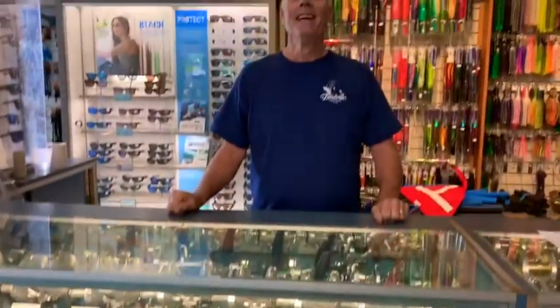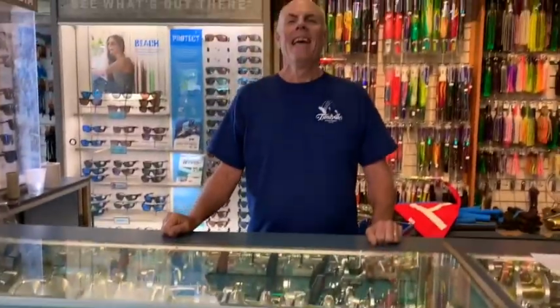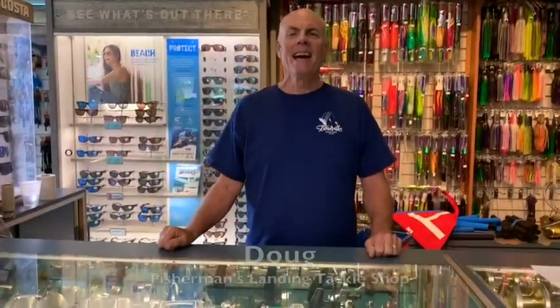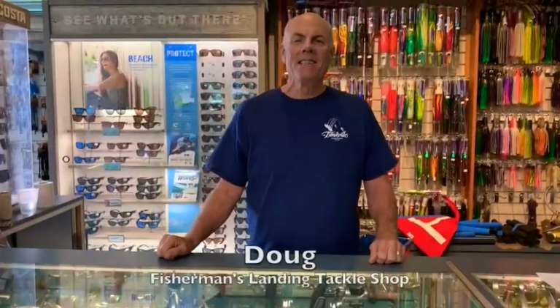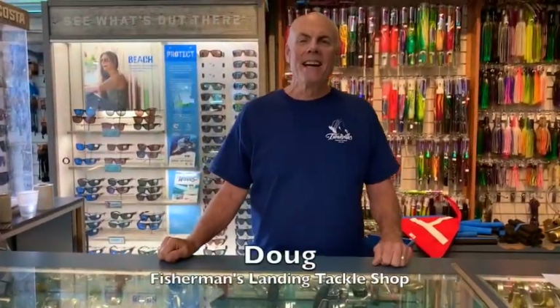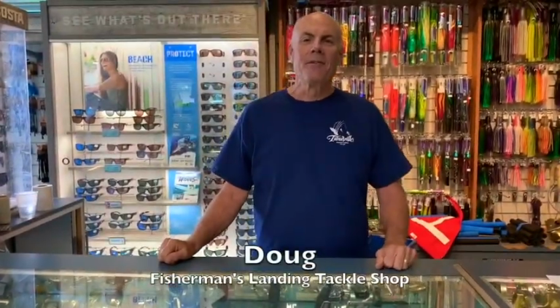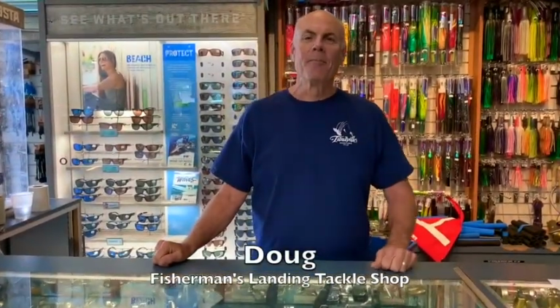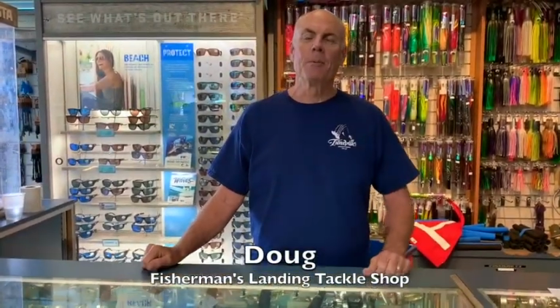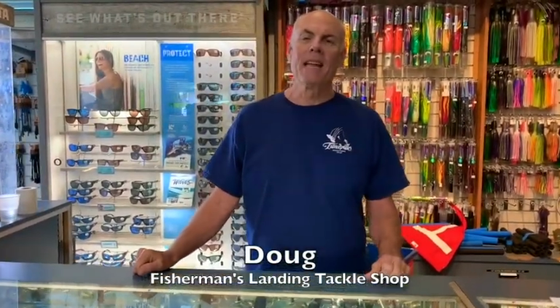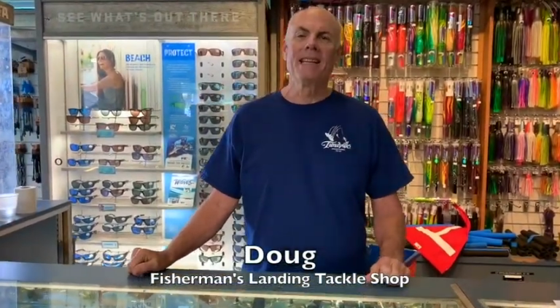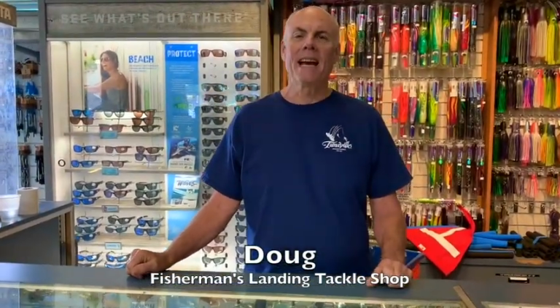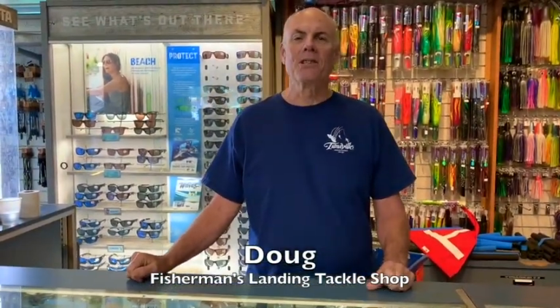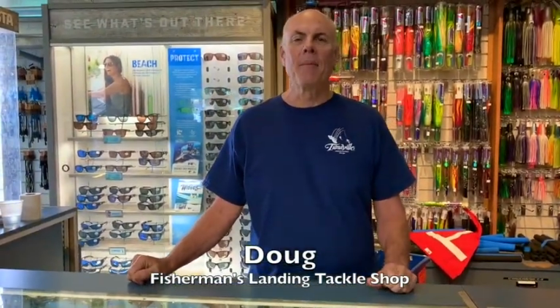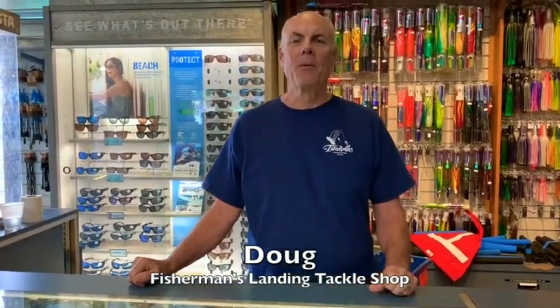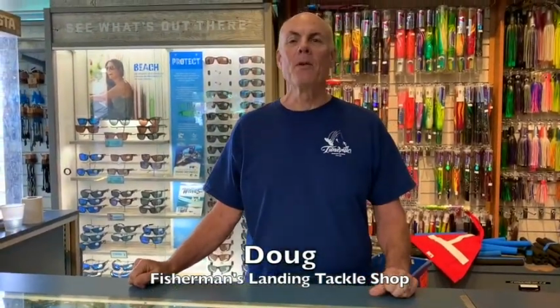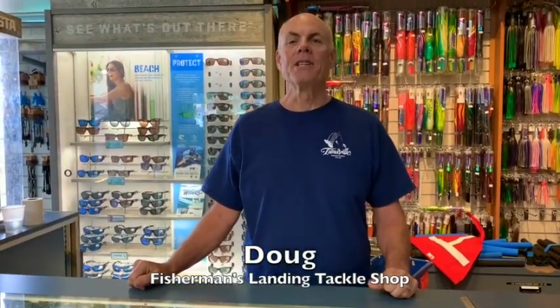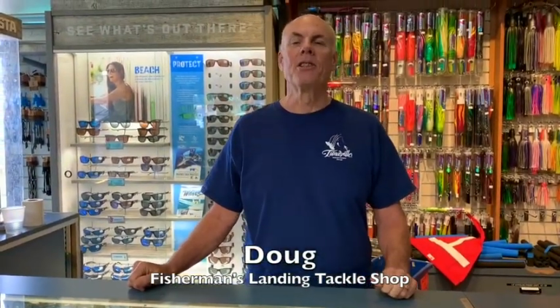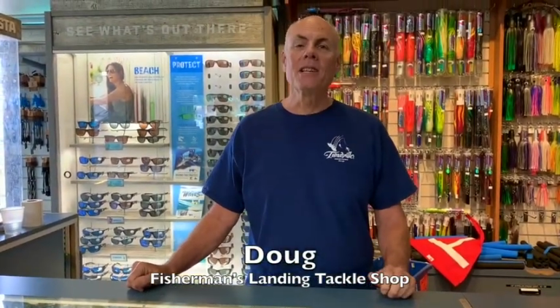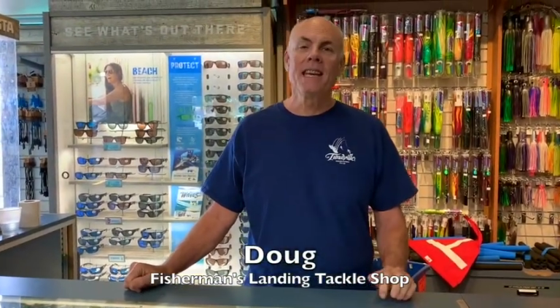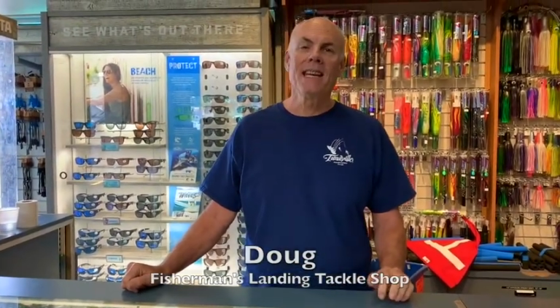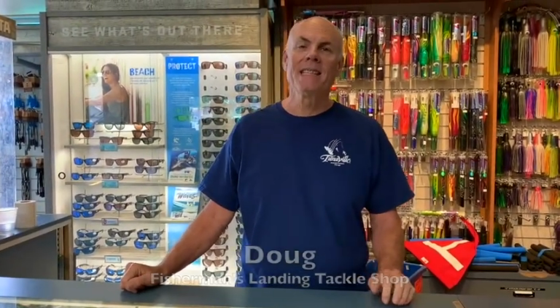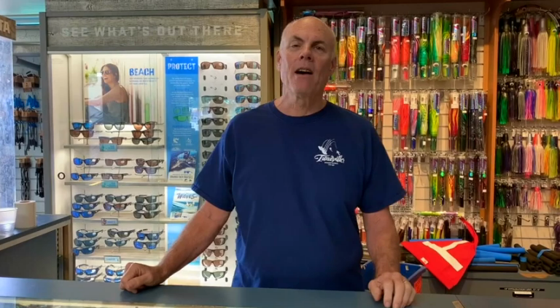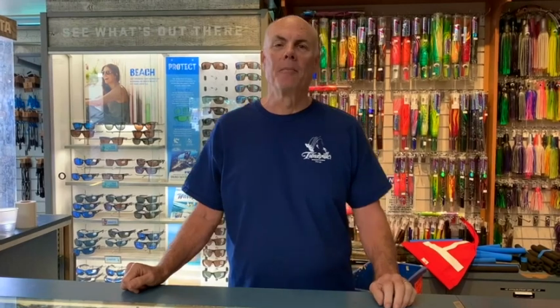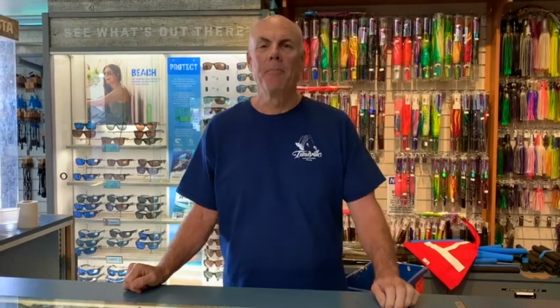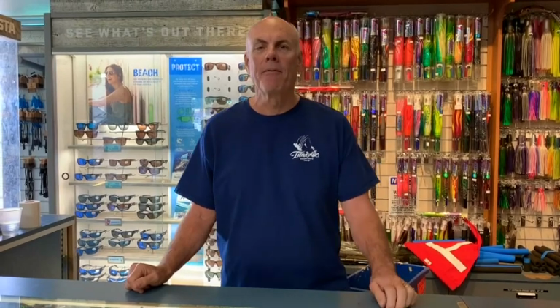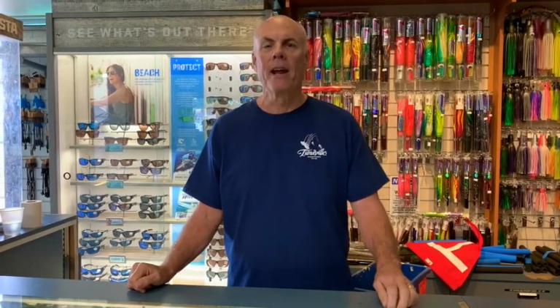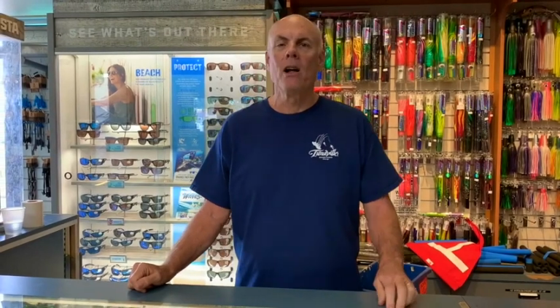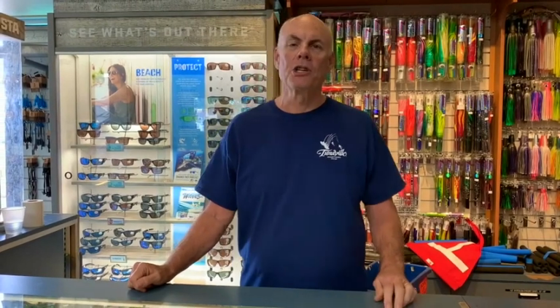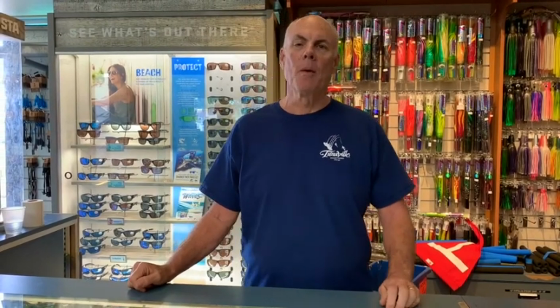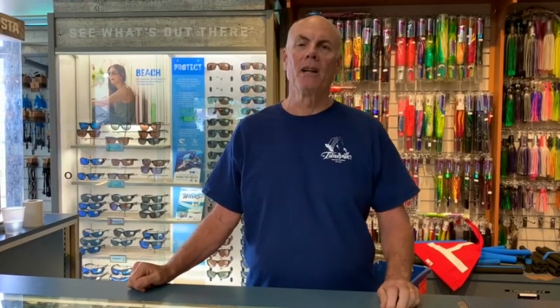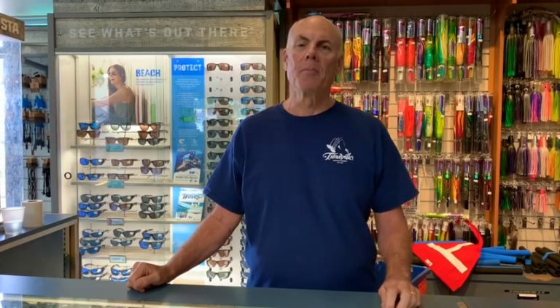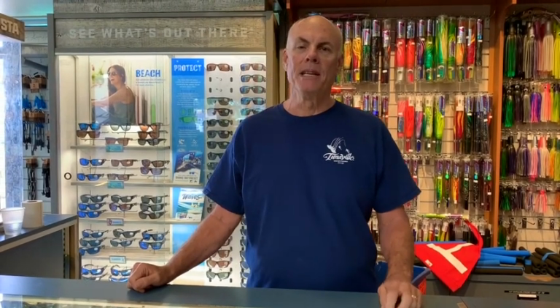Hey guys, Doug here from Fisherman's Landing Tackle Shop, and we were just 13 days out from the big Fred Hall show up in Long Beach.